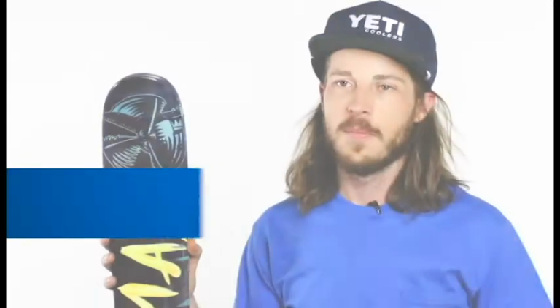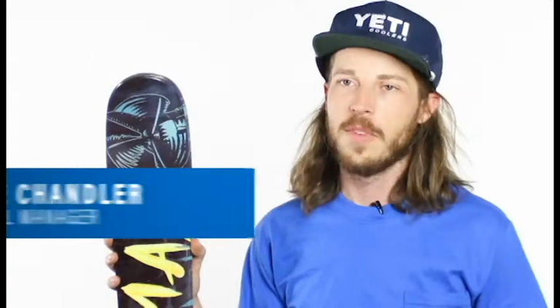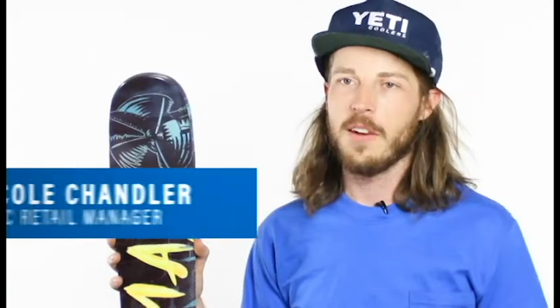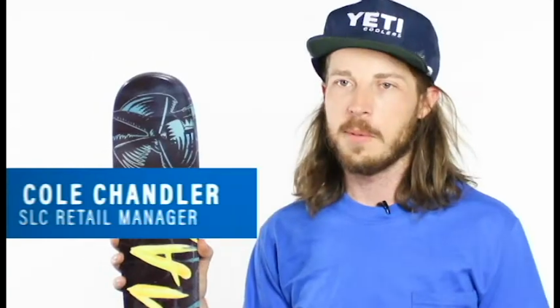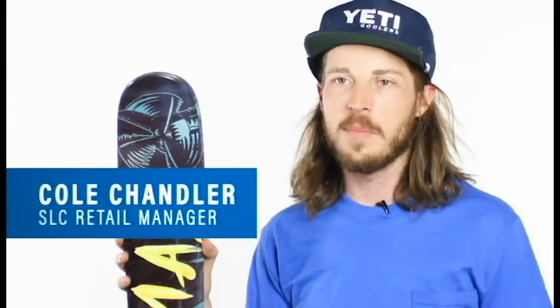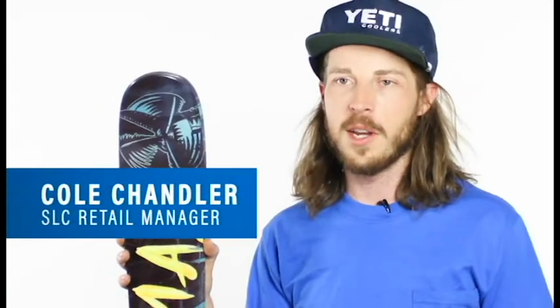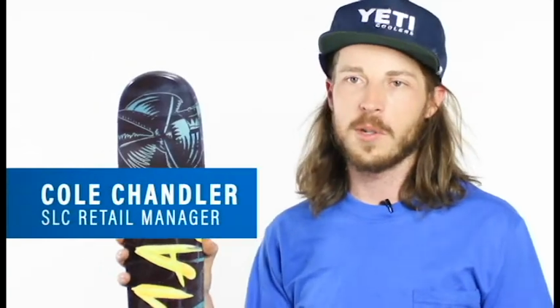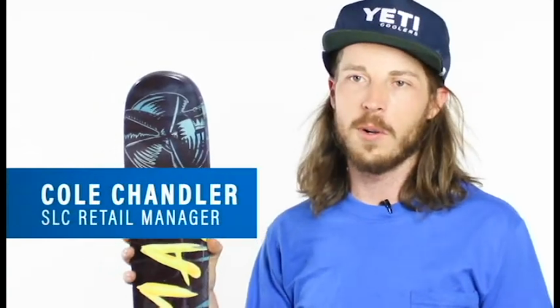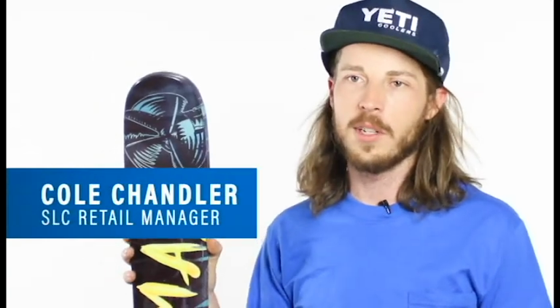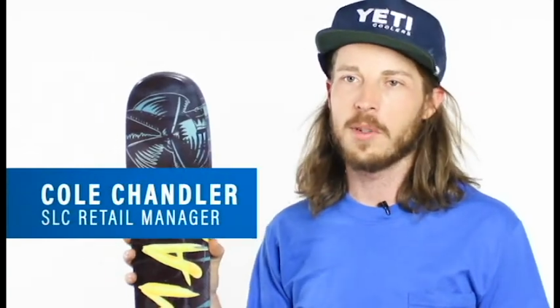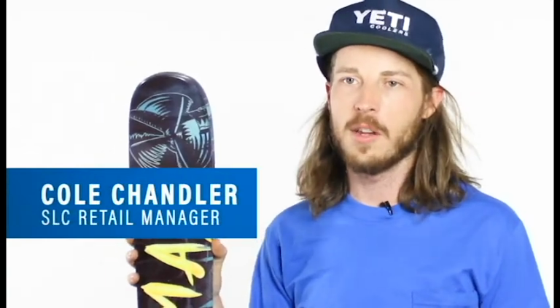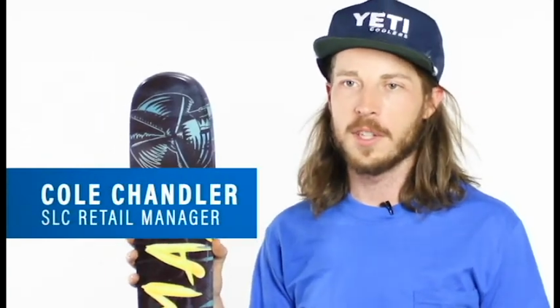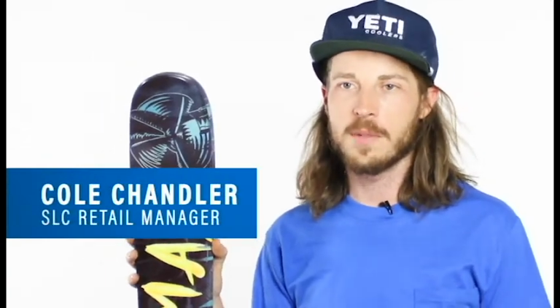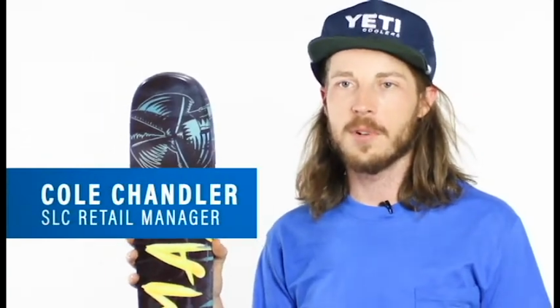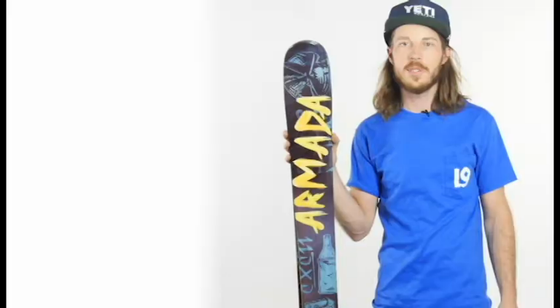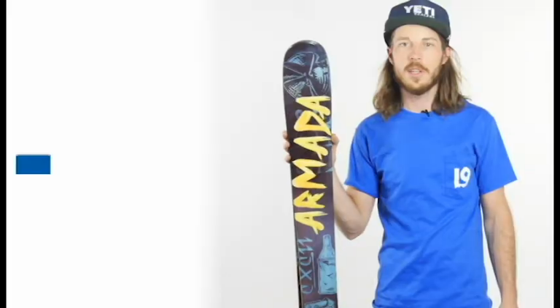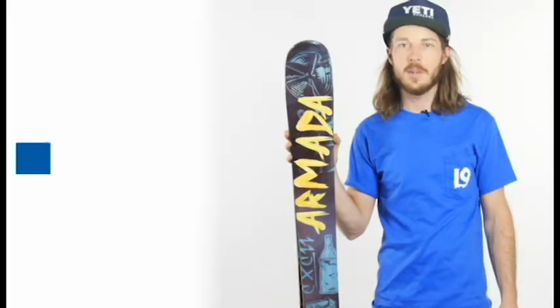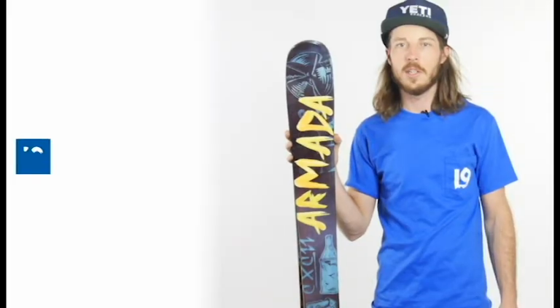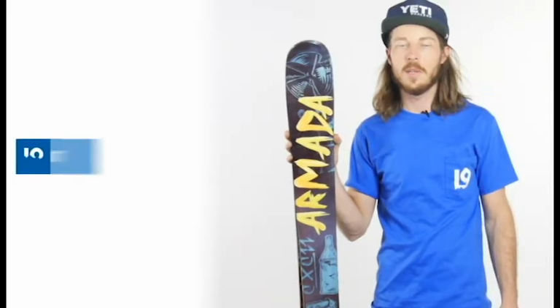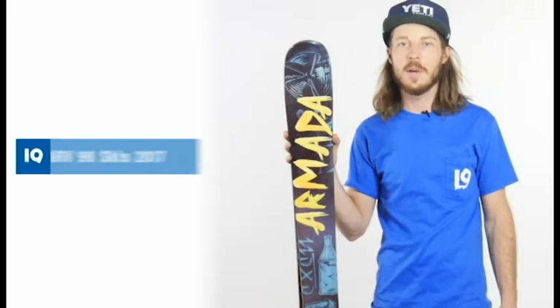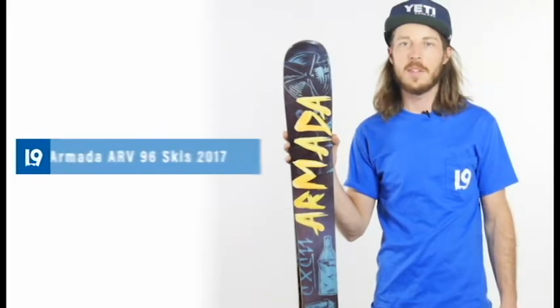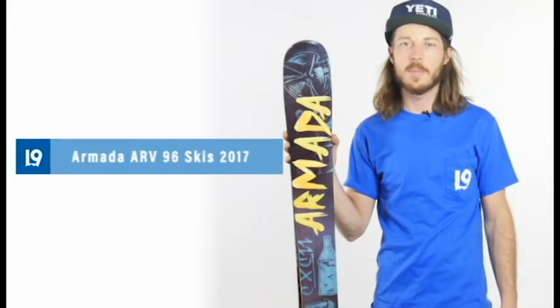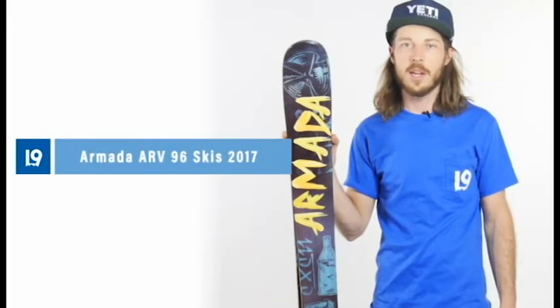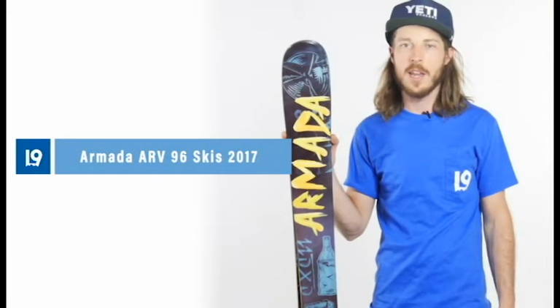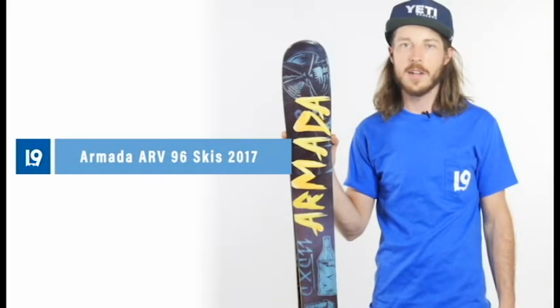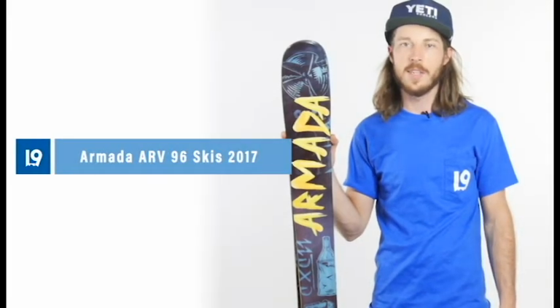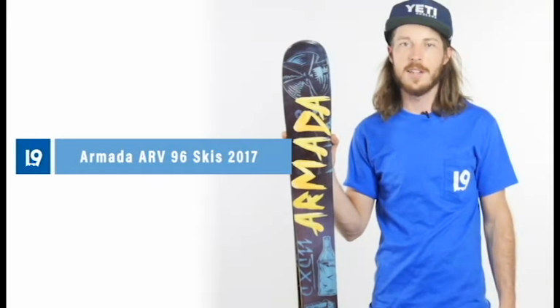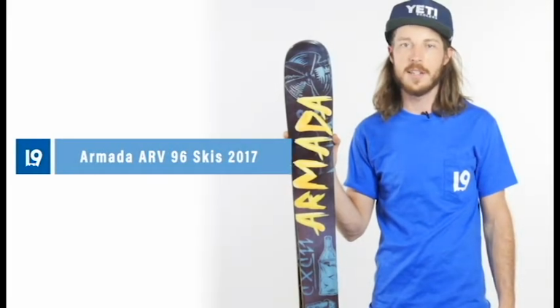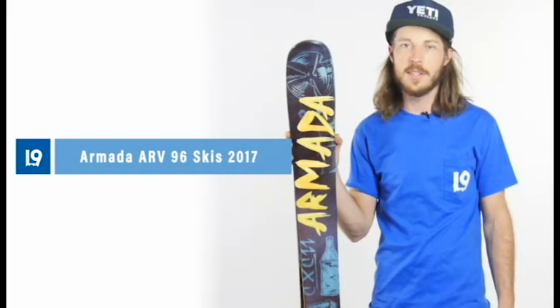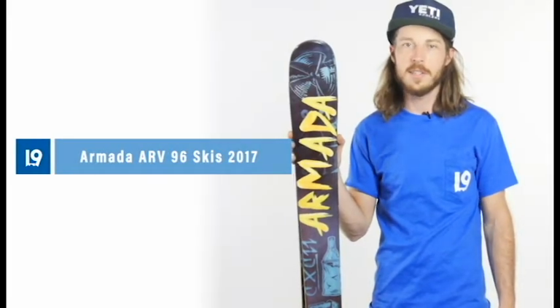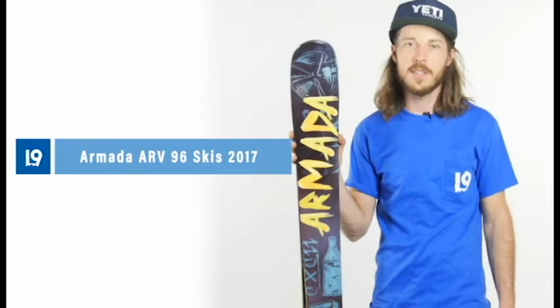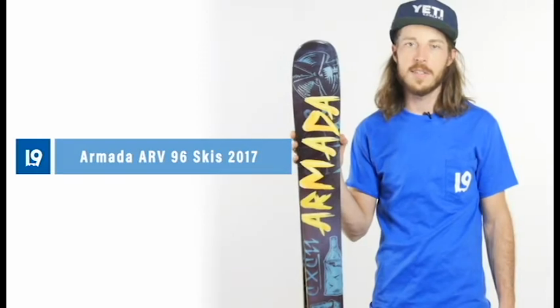Hey everybody, my name is Cole here with Level 9 Sports to tell you a little bit about the Armada ARV 96 skis.